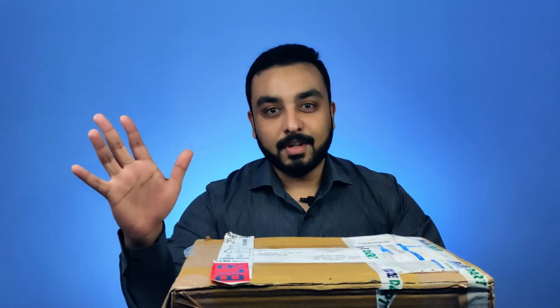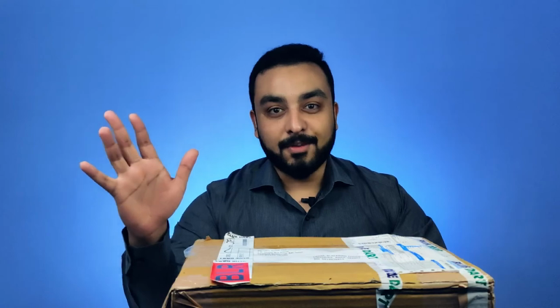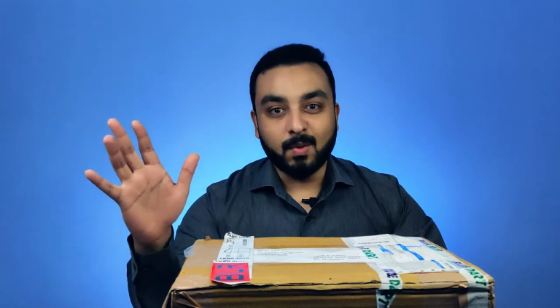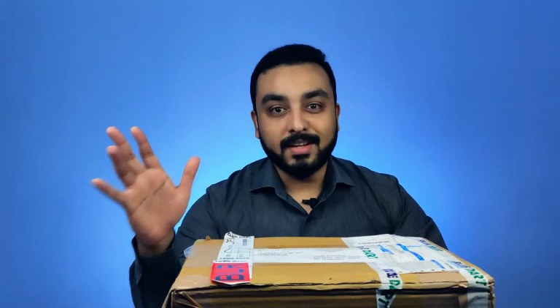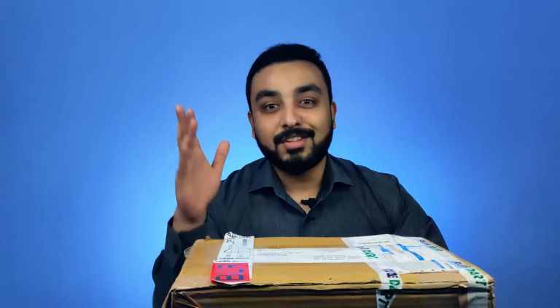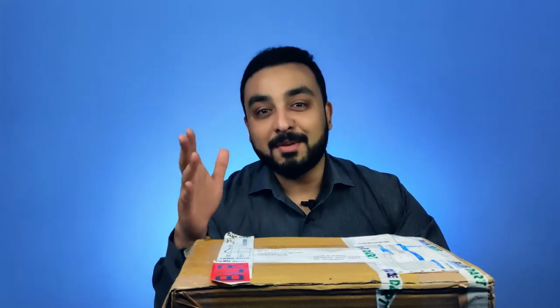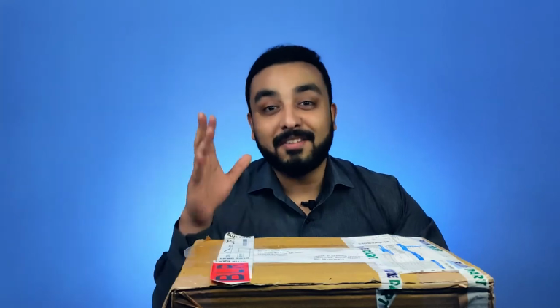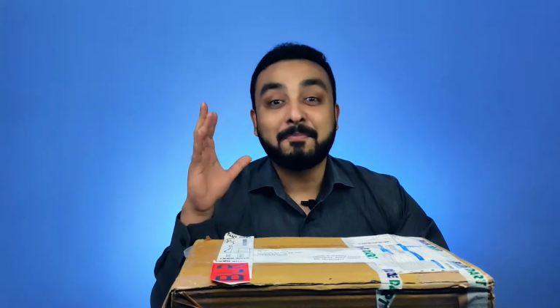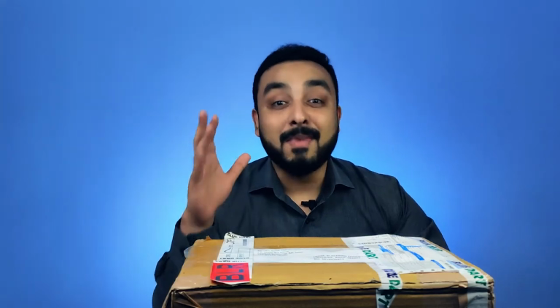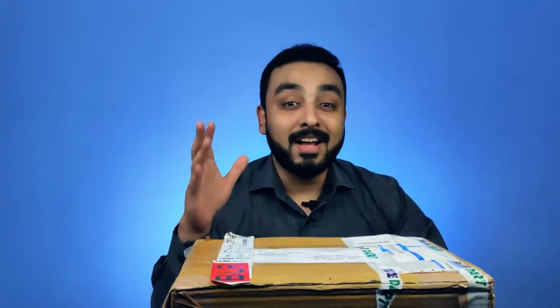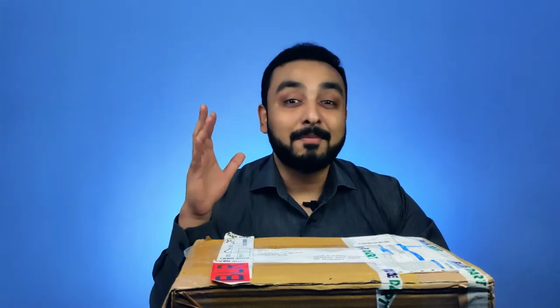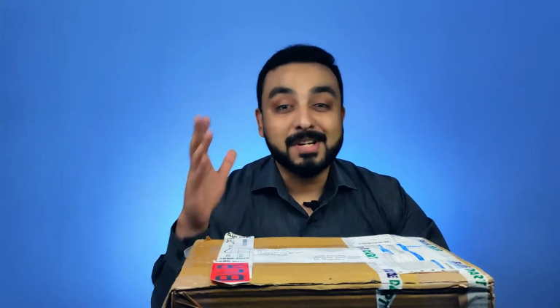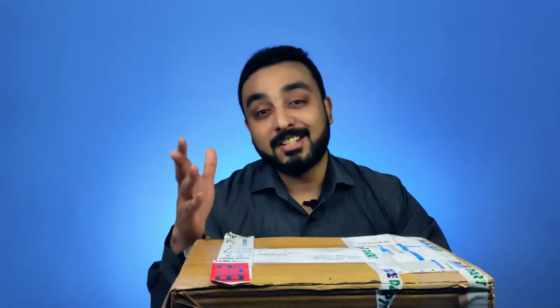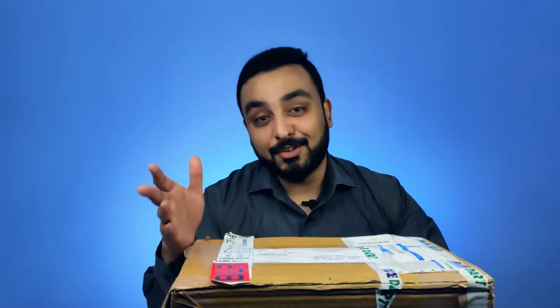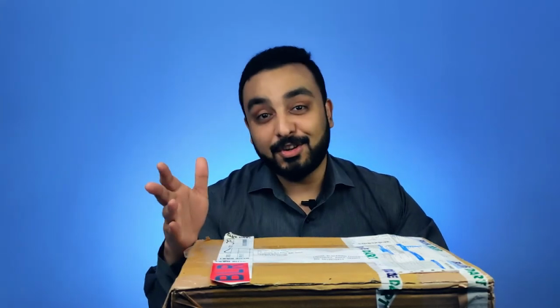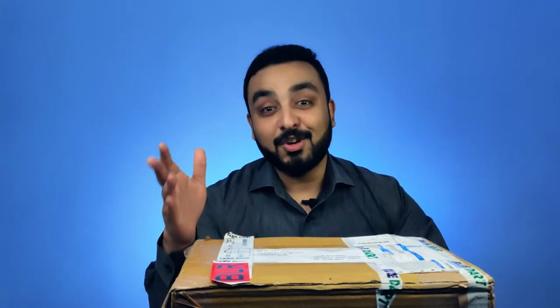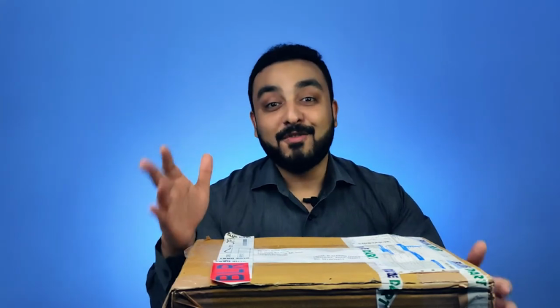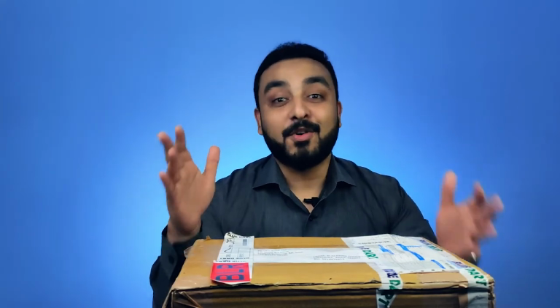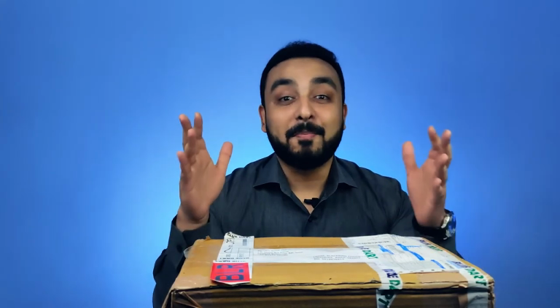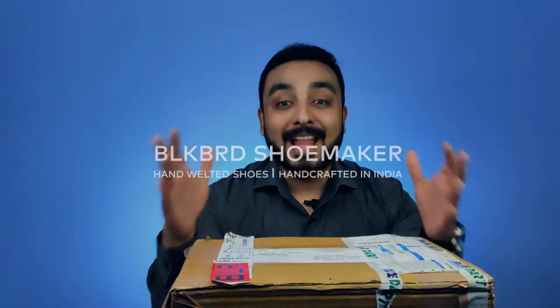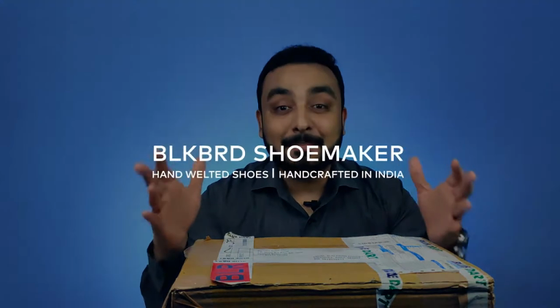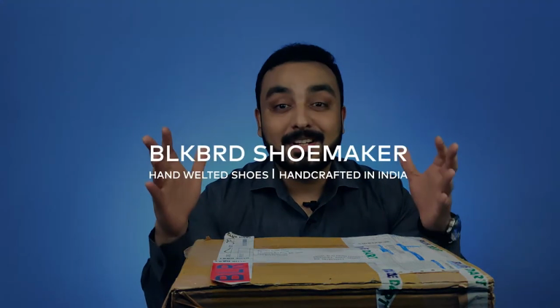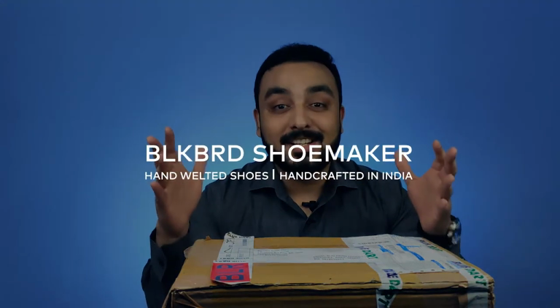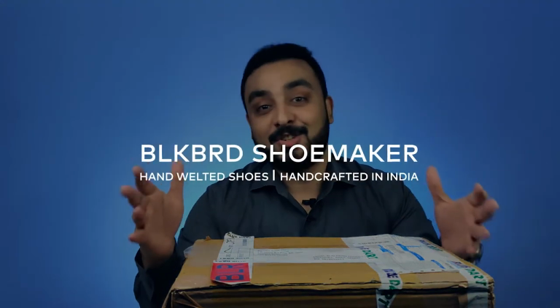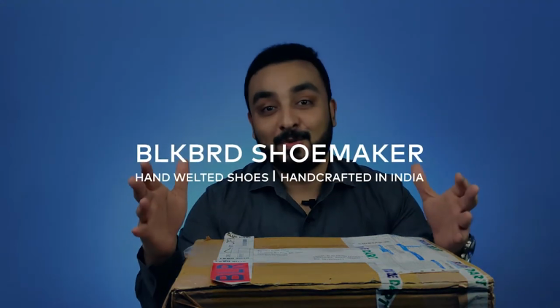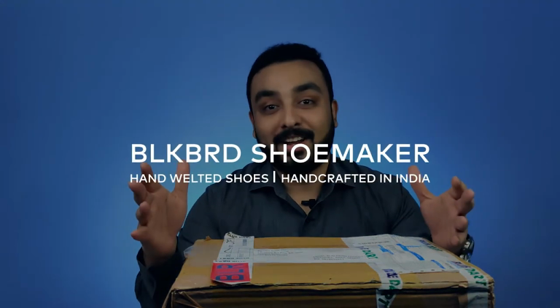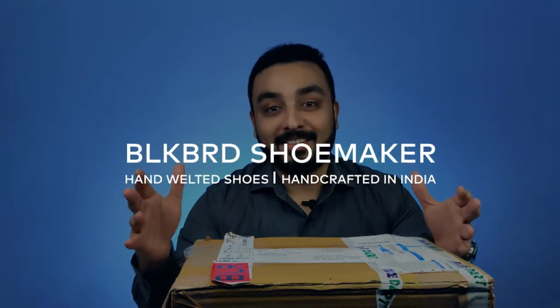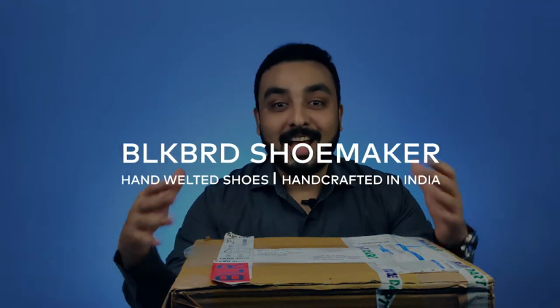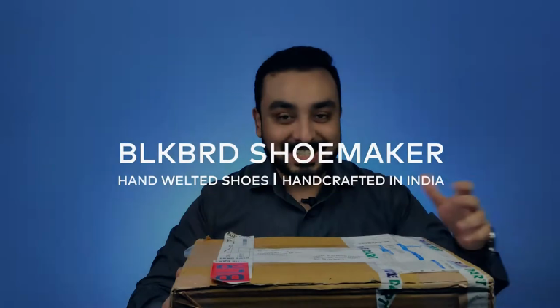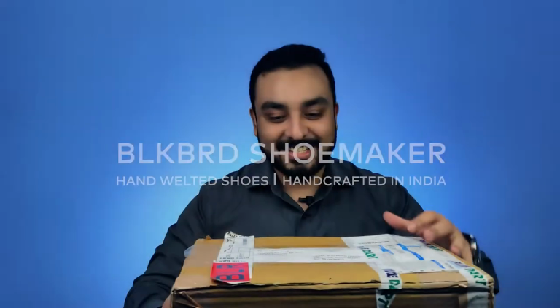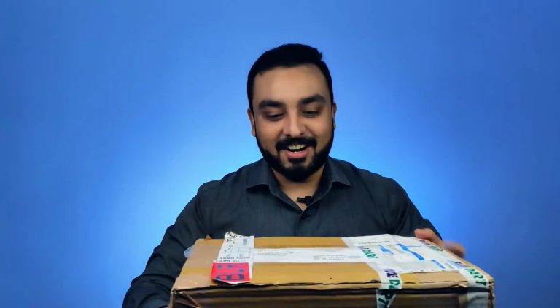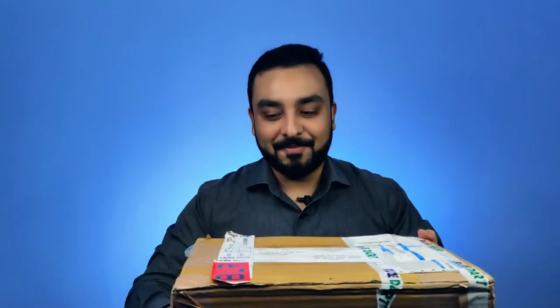Hey everyone, today I'm giving my personal review for Blackbird Shoemaker. So let's get started.